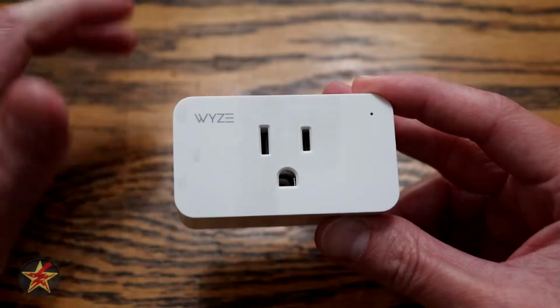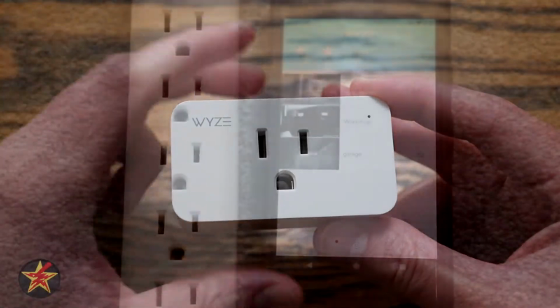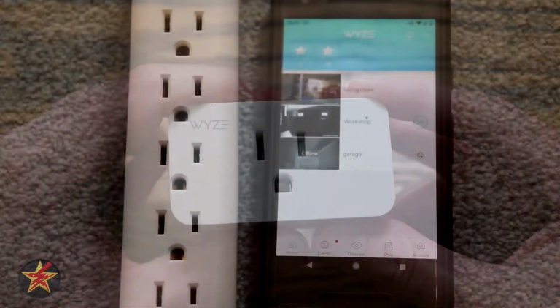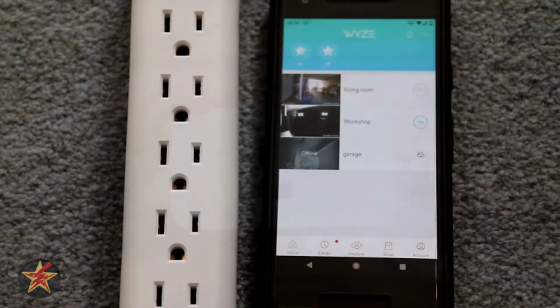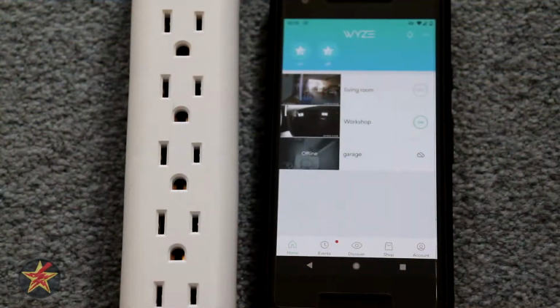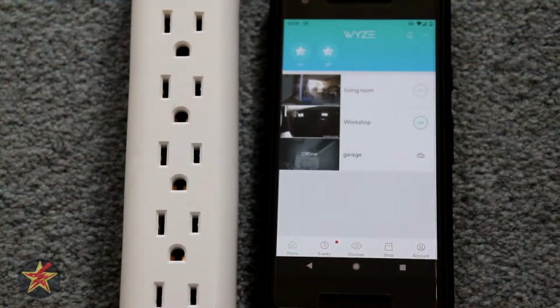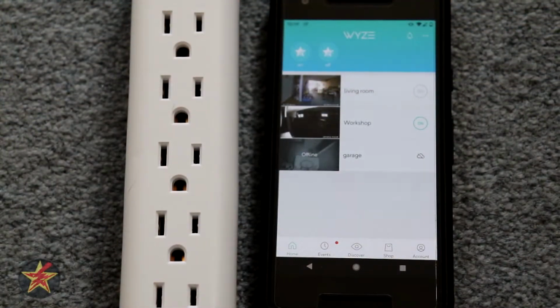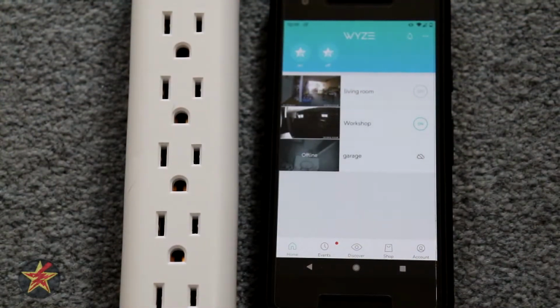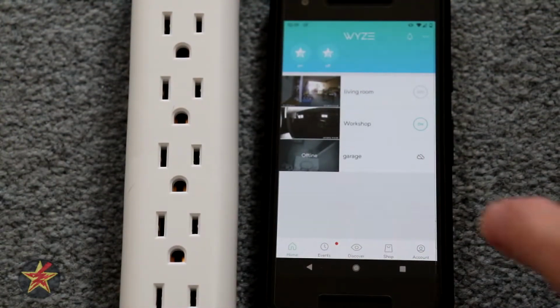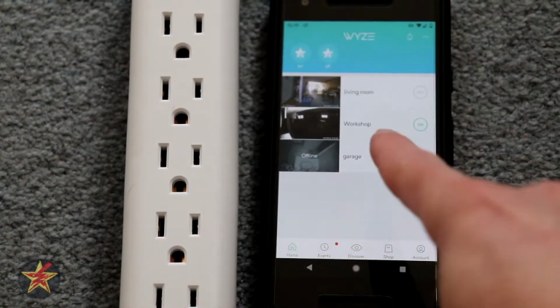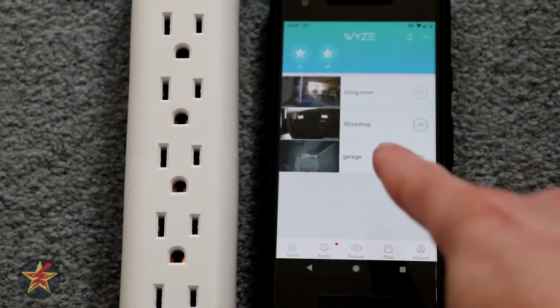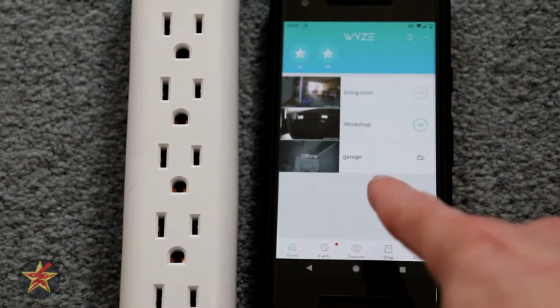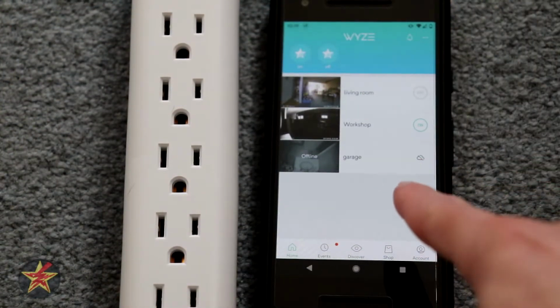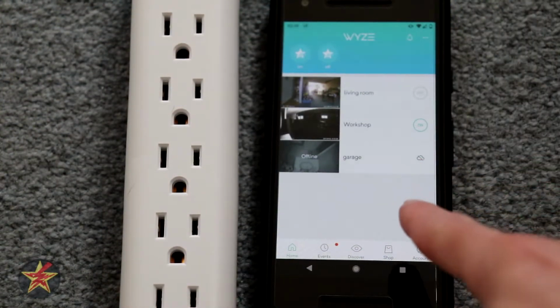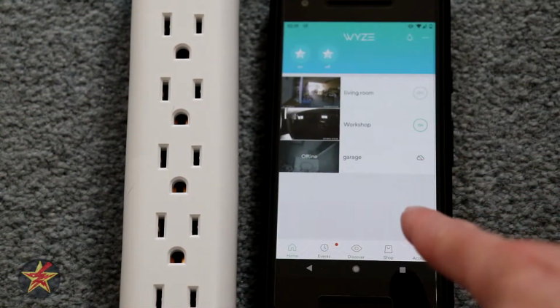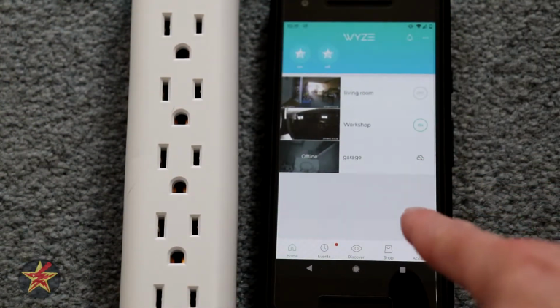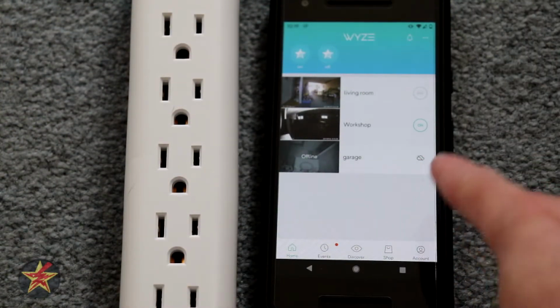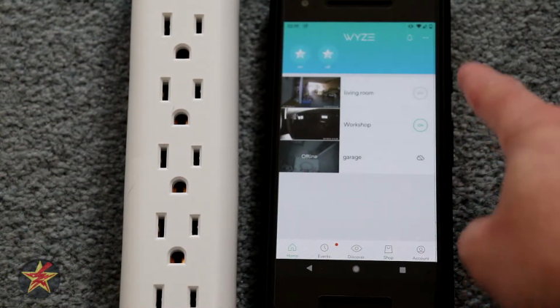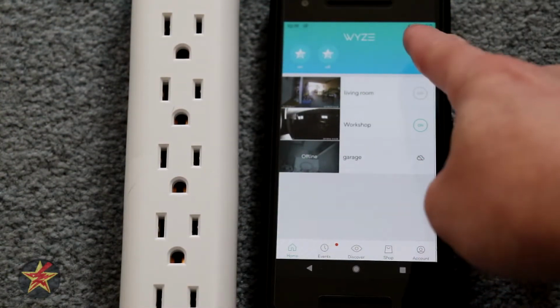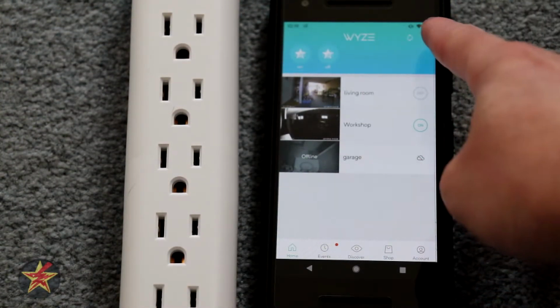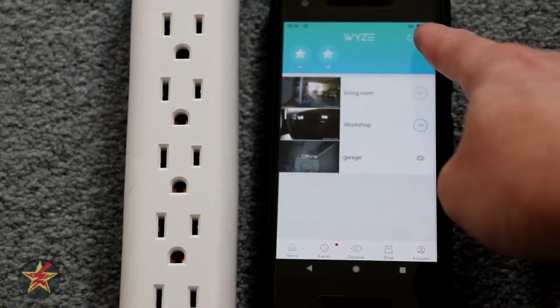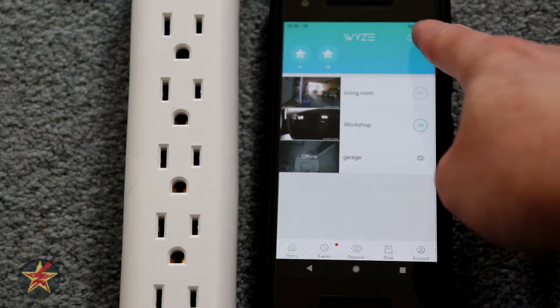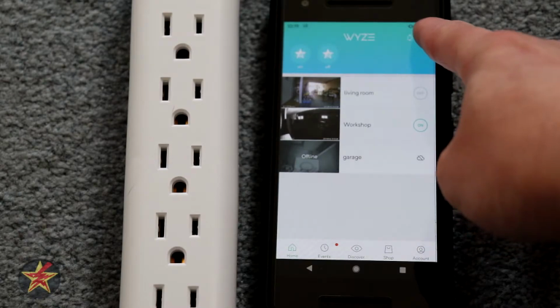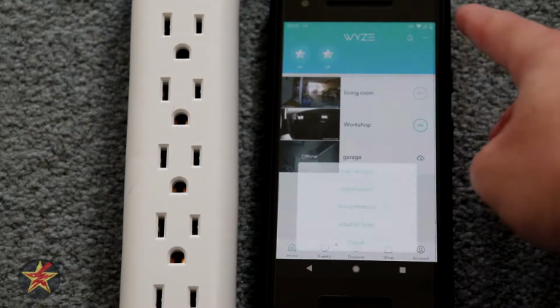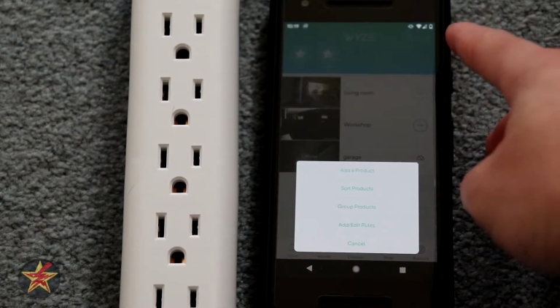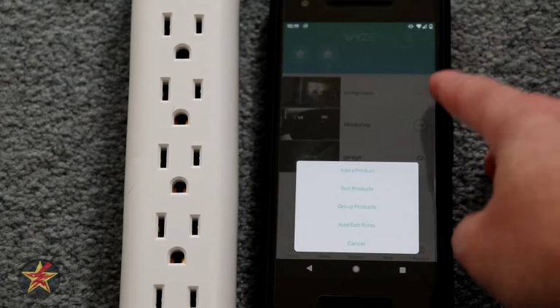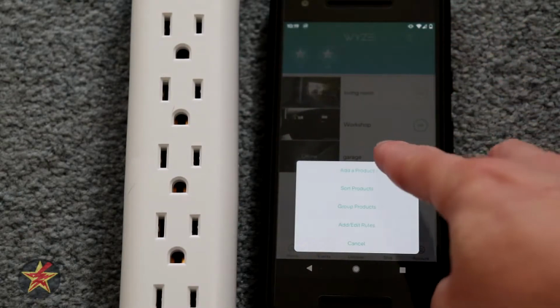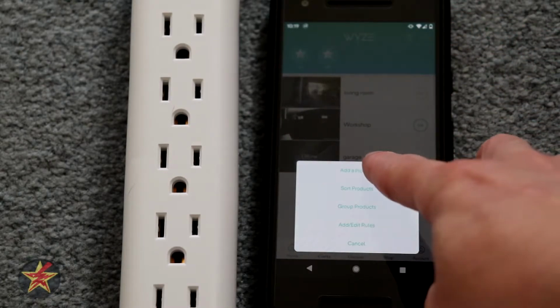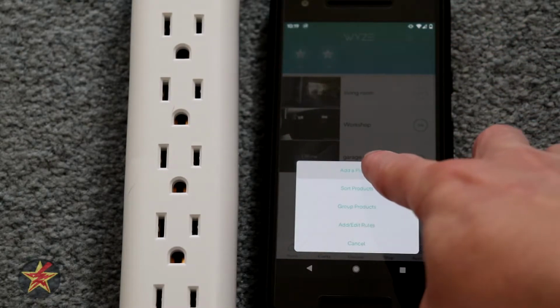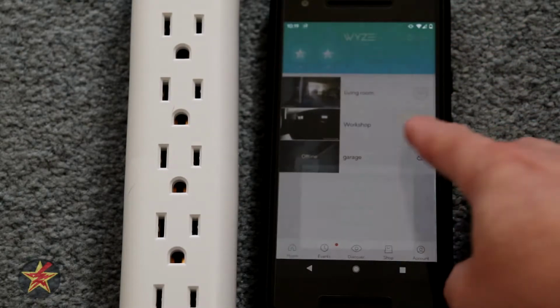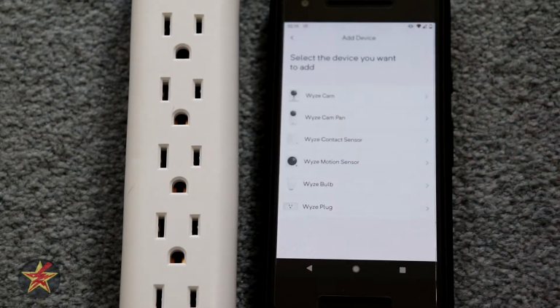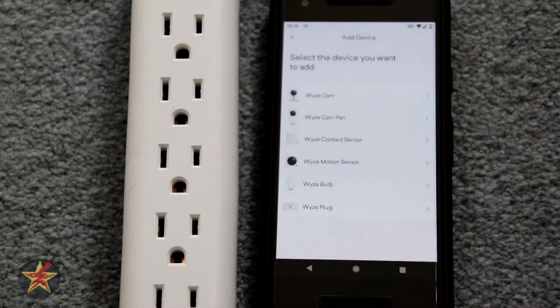Set up of Wyze plug. First we open the Wyze app, come up to the three dots in the corner and we select add product.